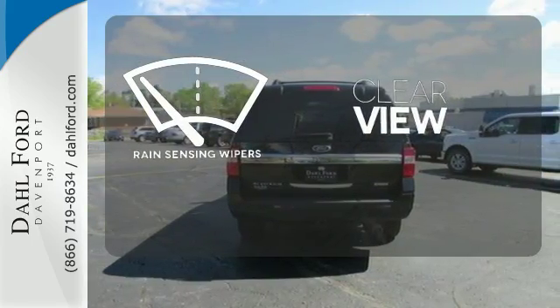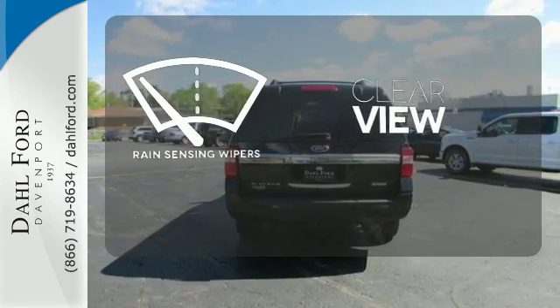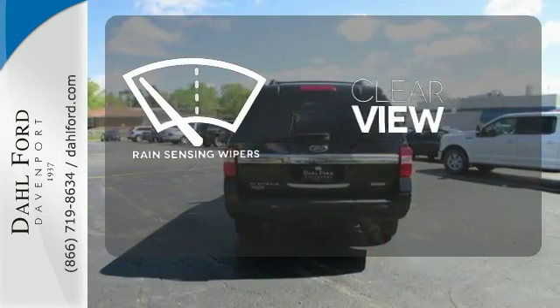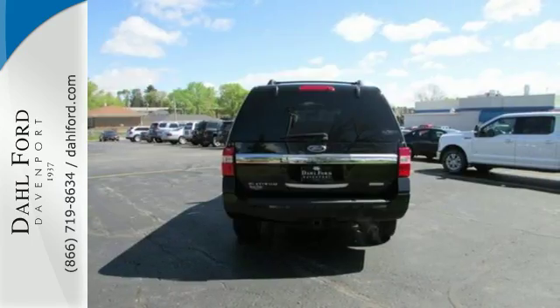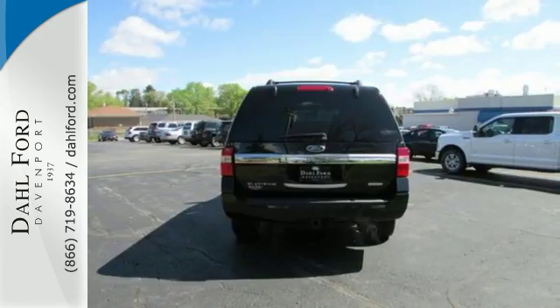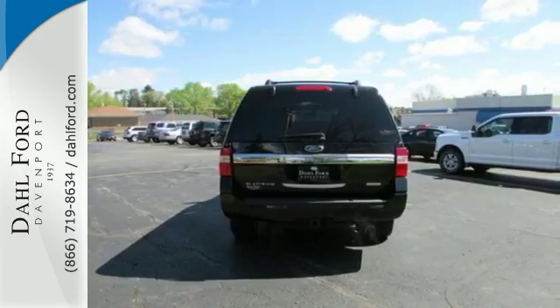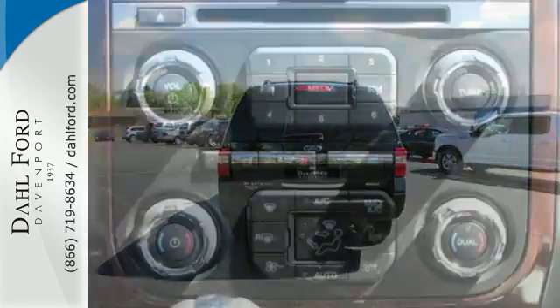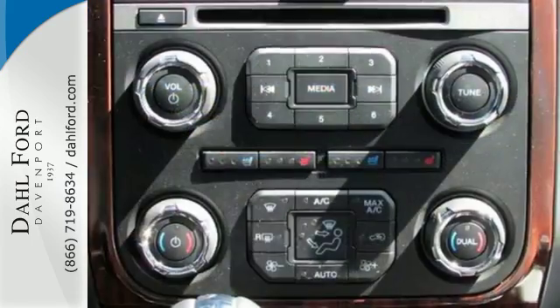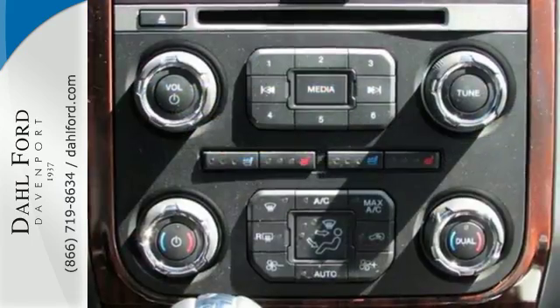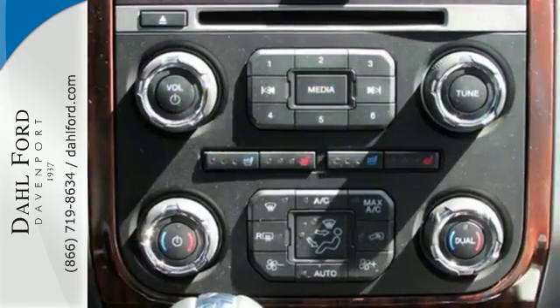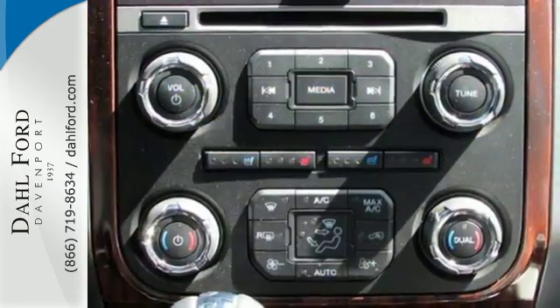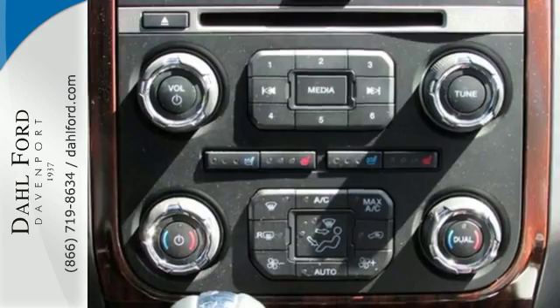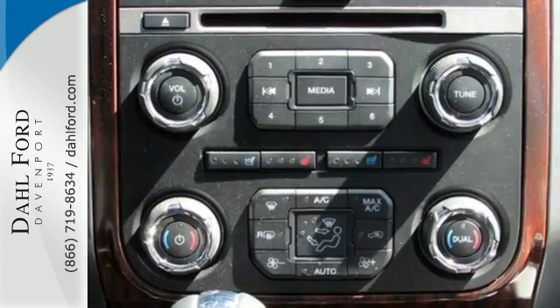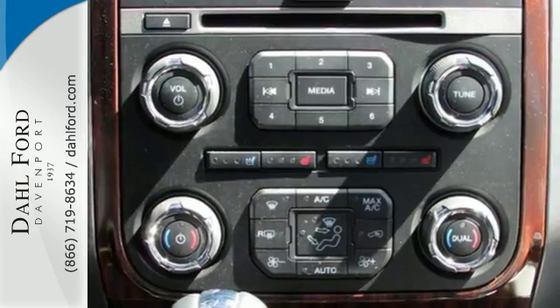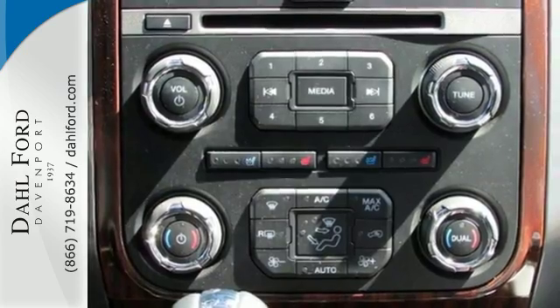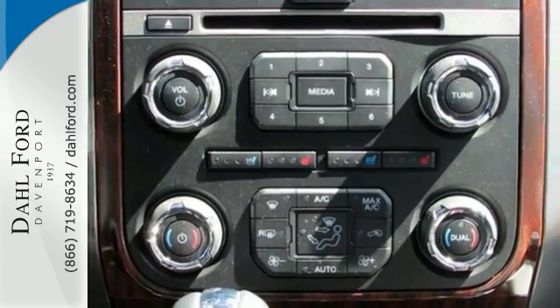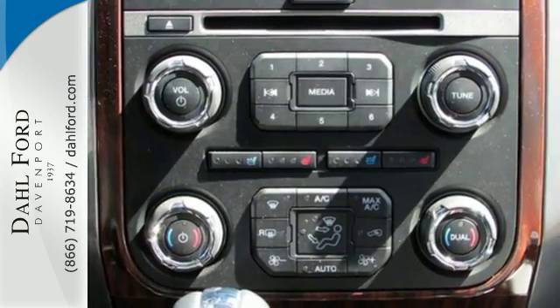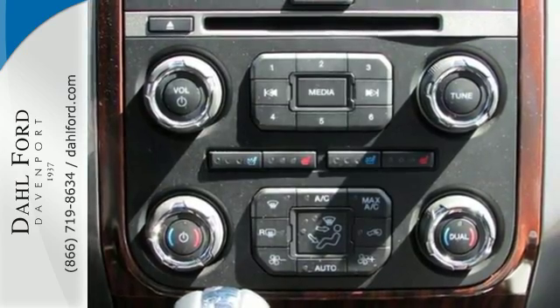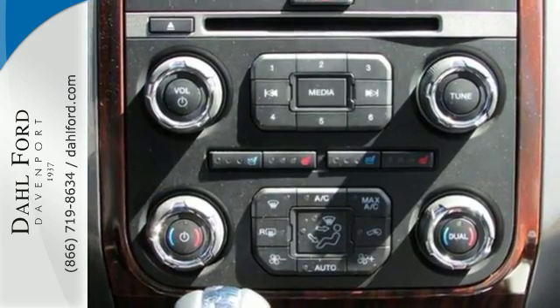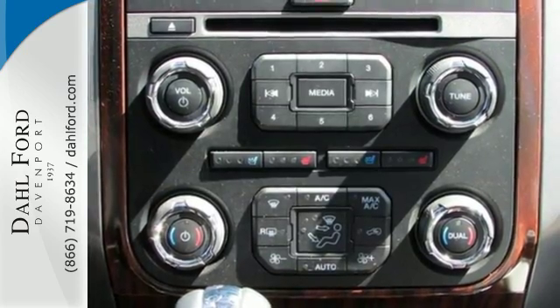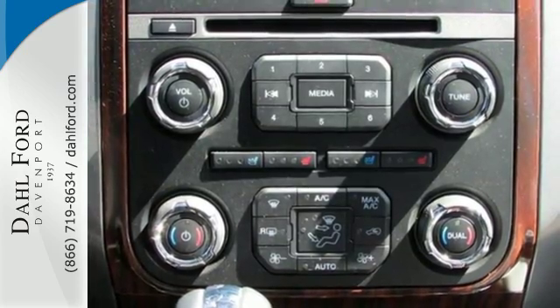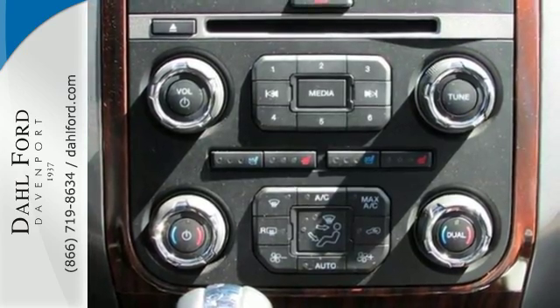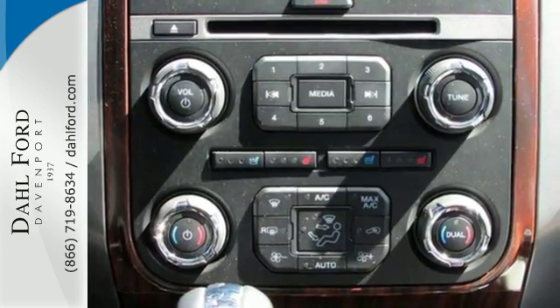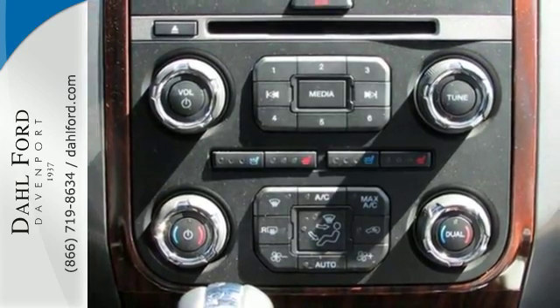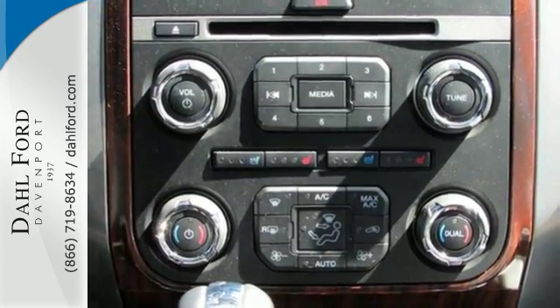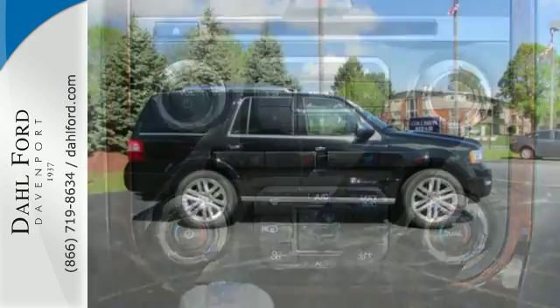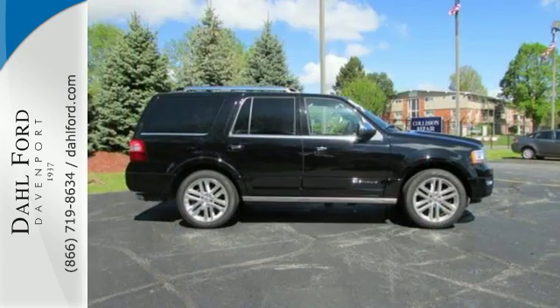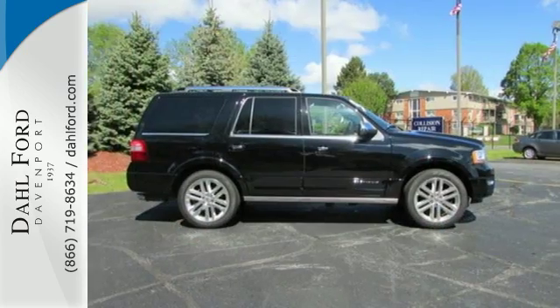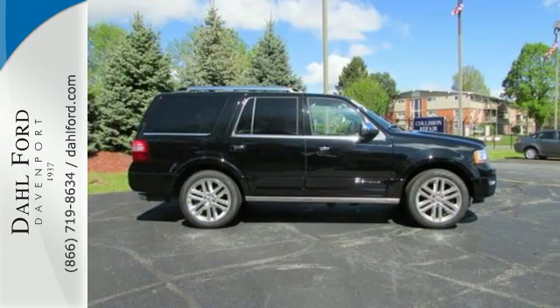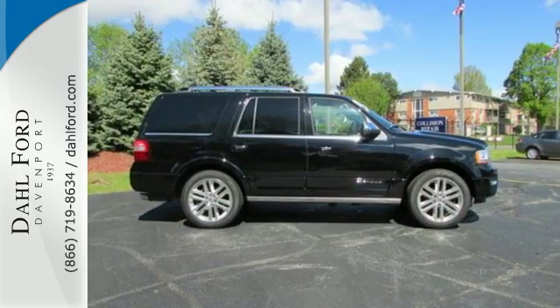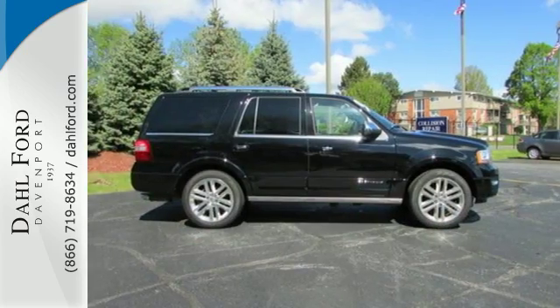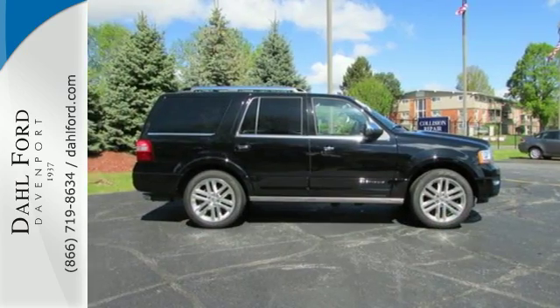Your dream SUV is tough, tested, and ready for adventure. Are you? Stop by for a test drive today.